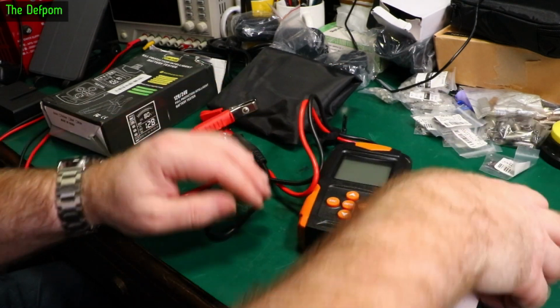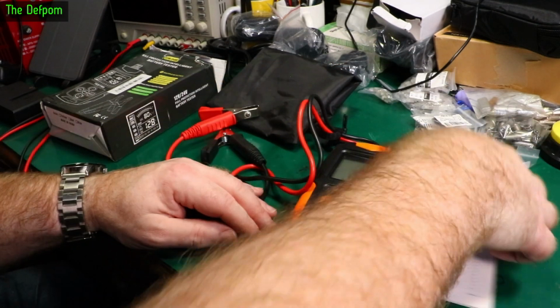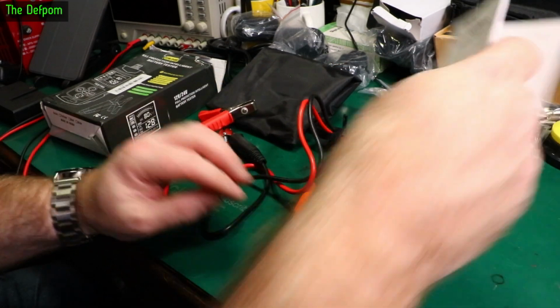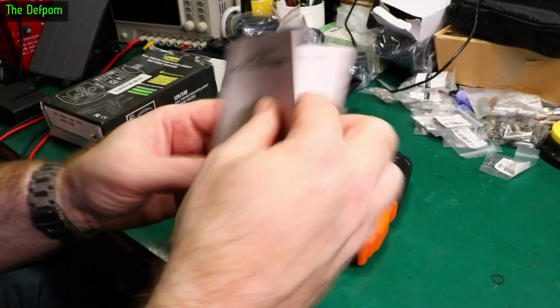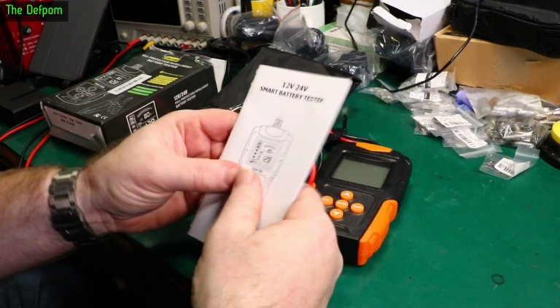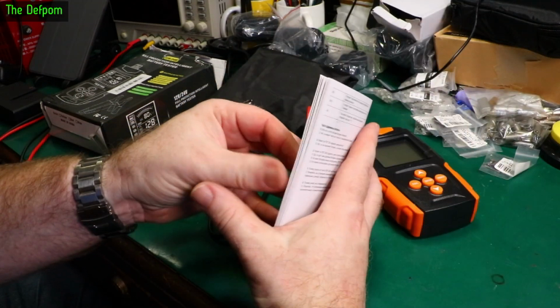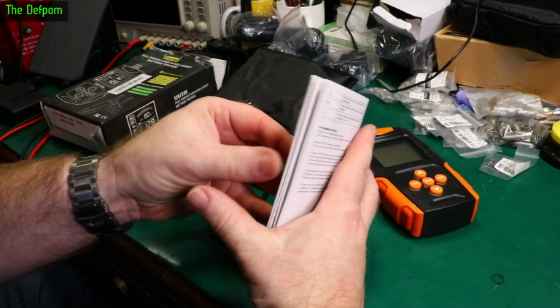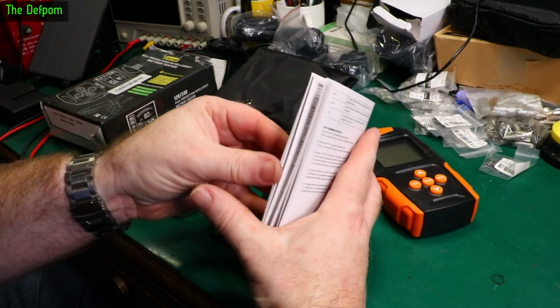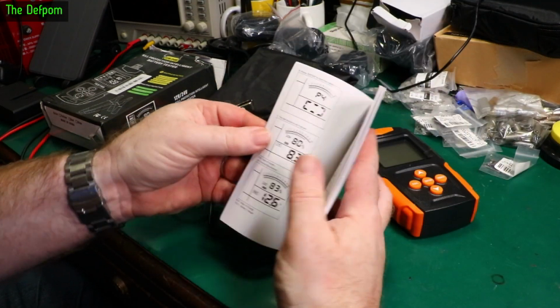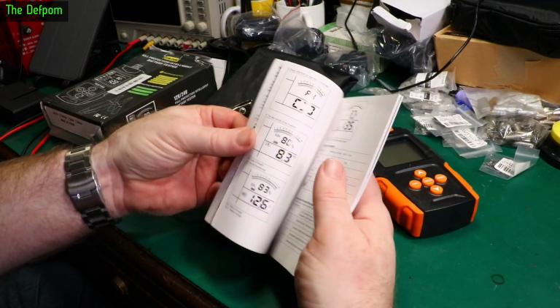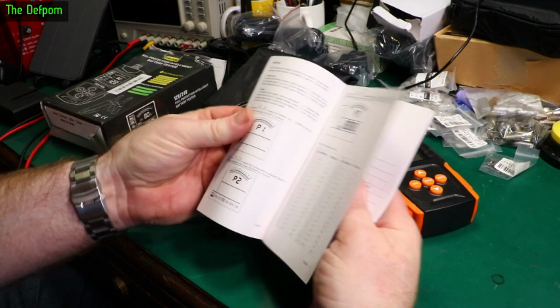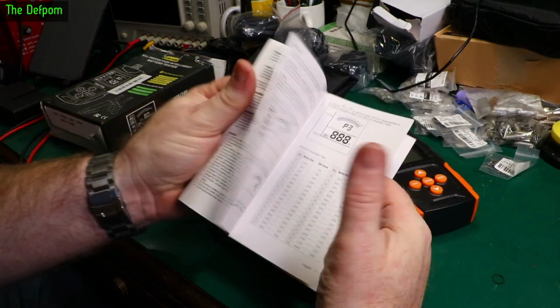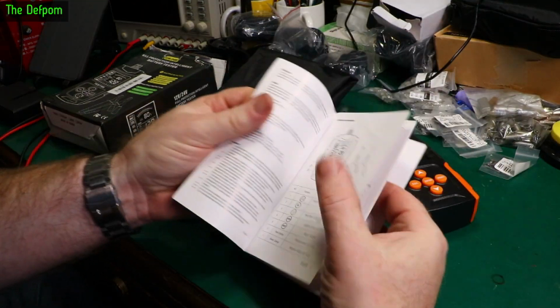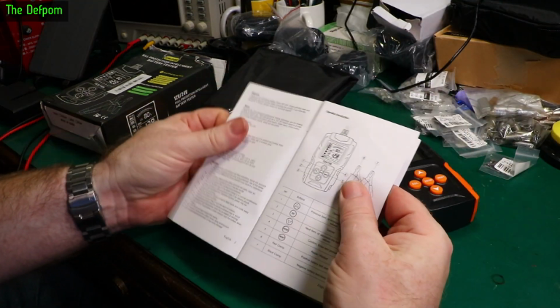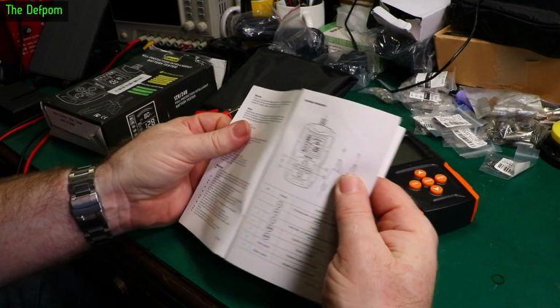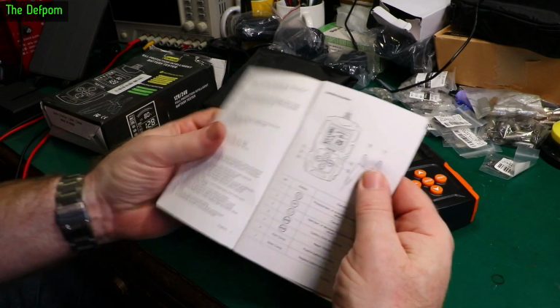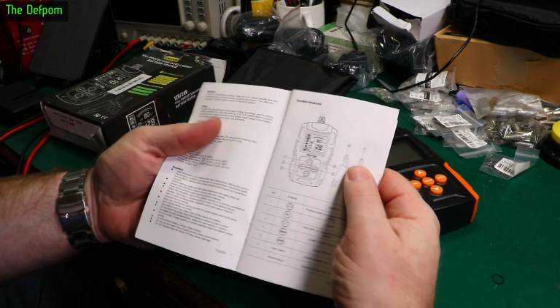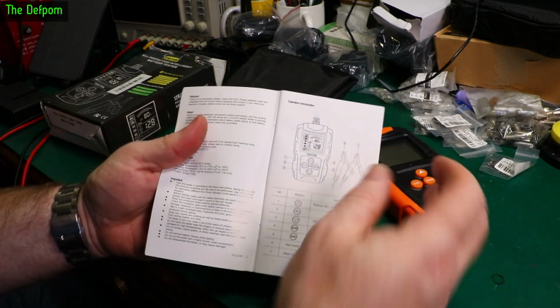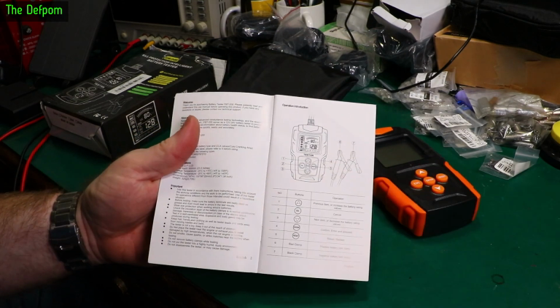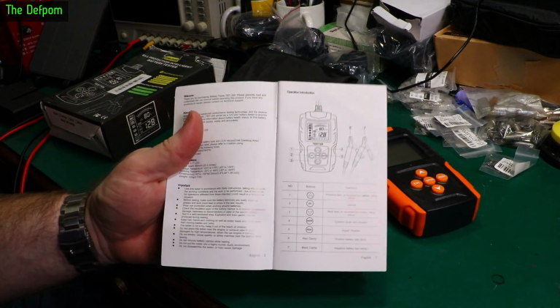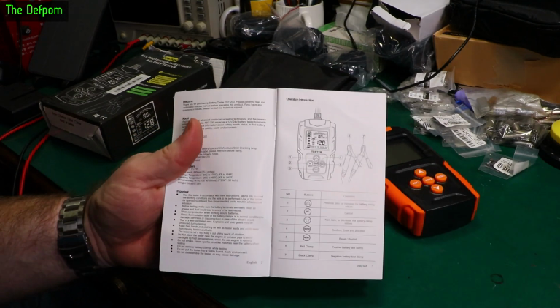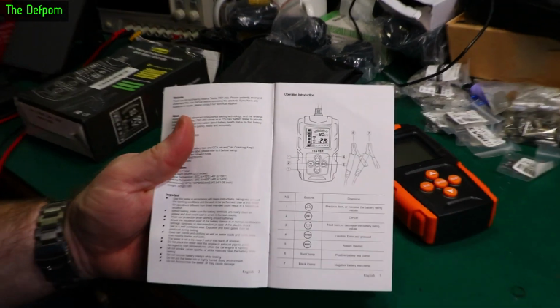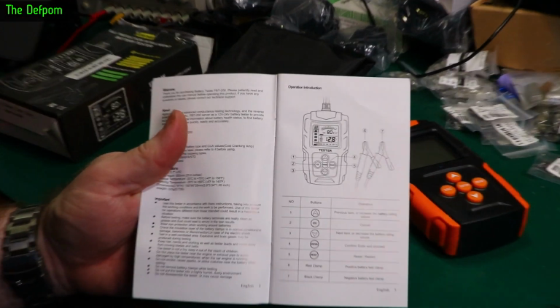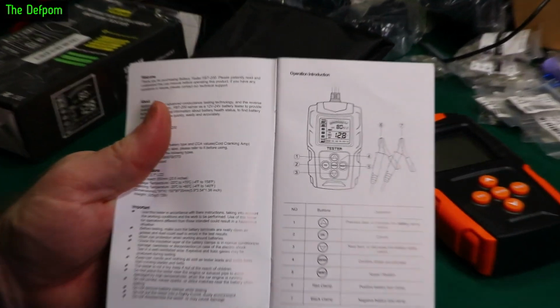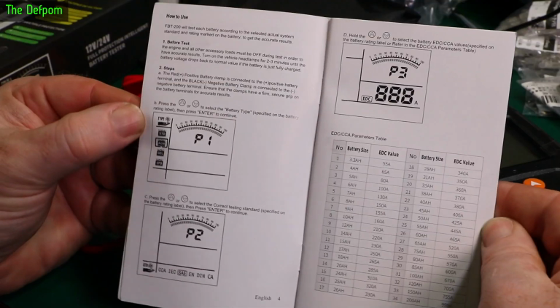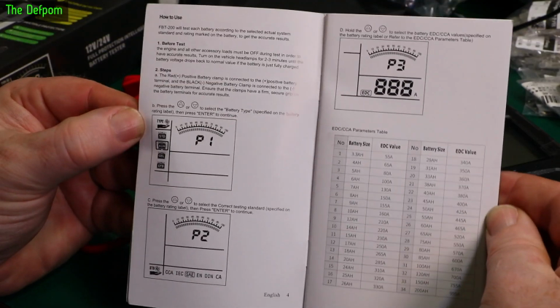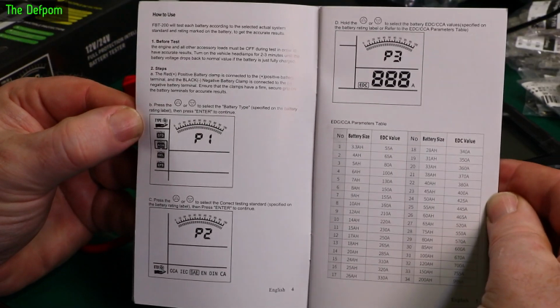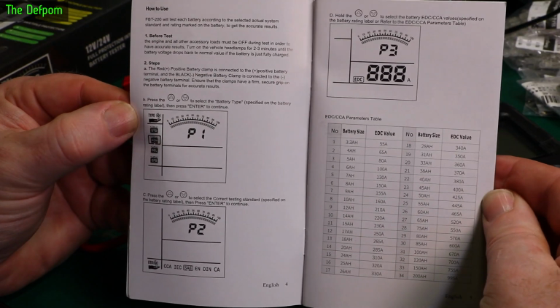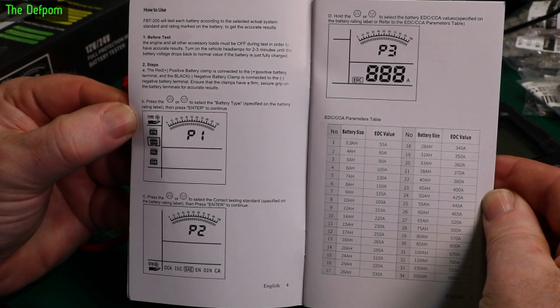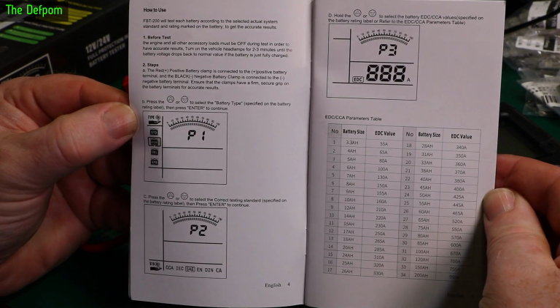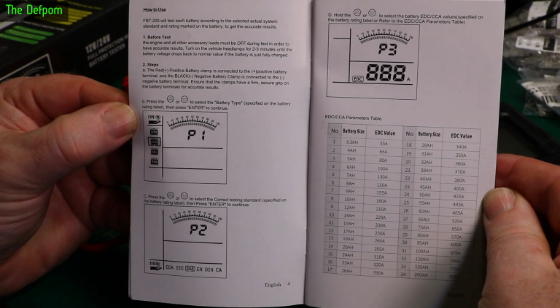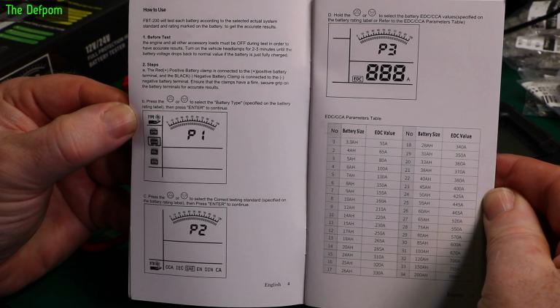There's also a manual included. I'll quickly flip through it — just pause the video if you want to read it yourself.